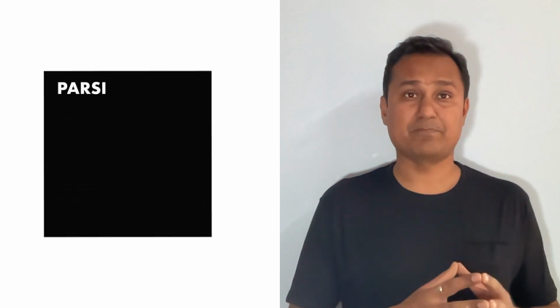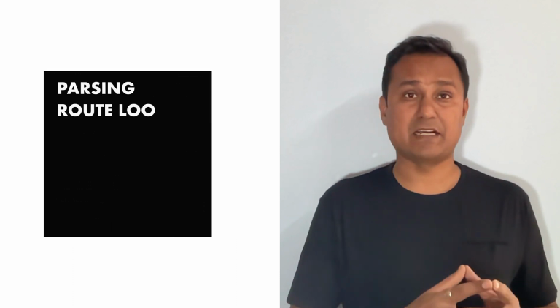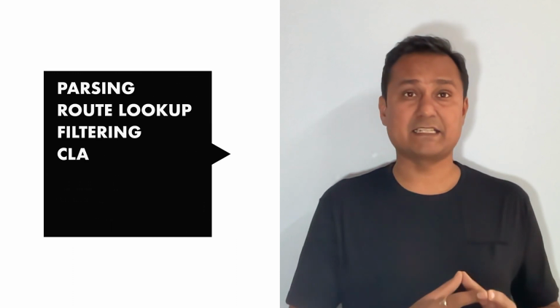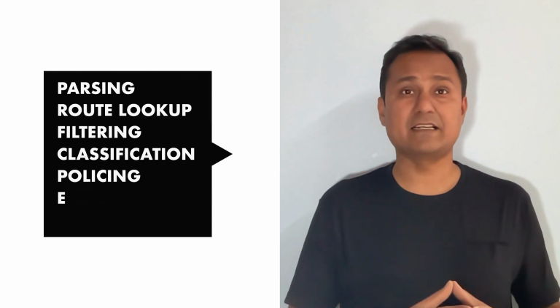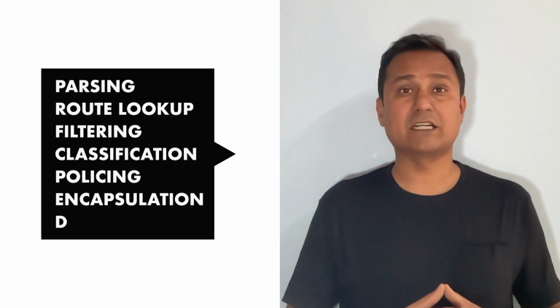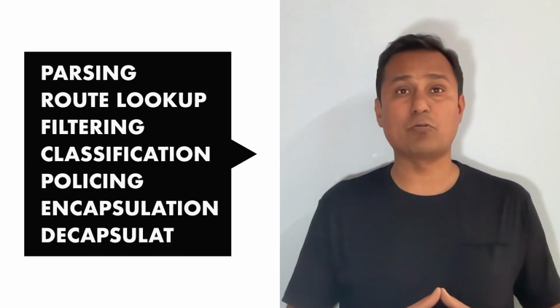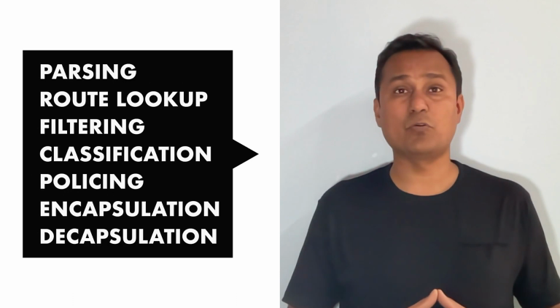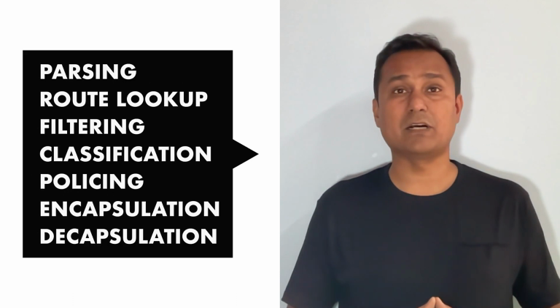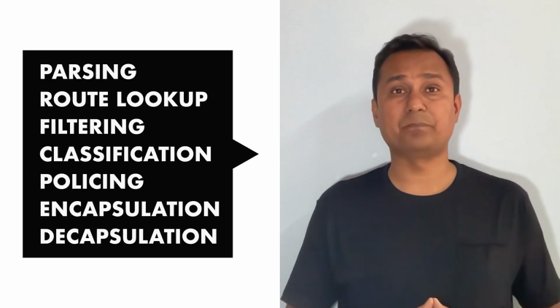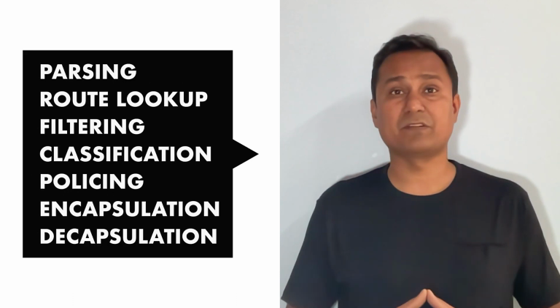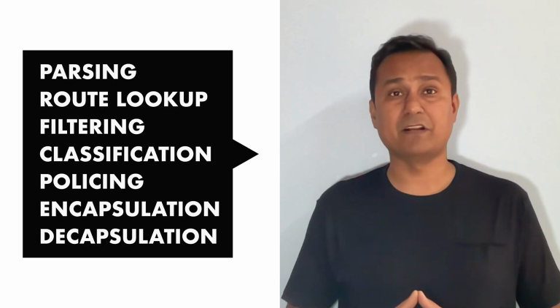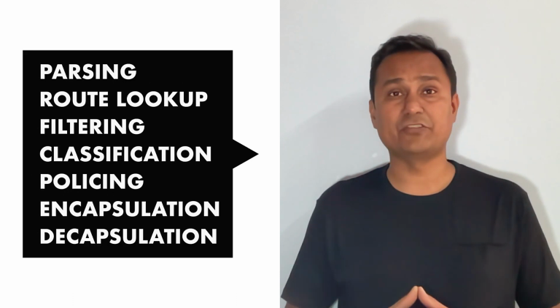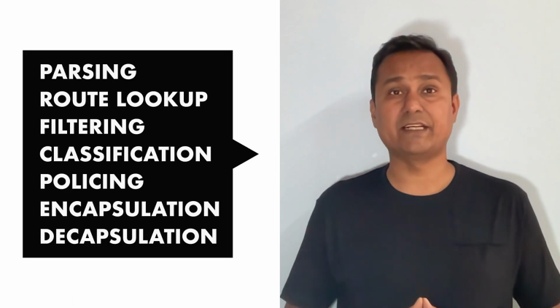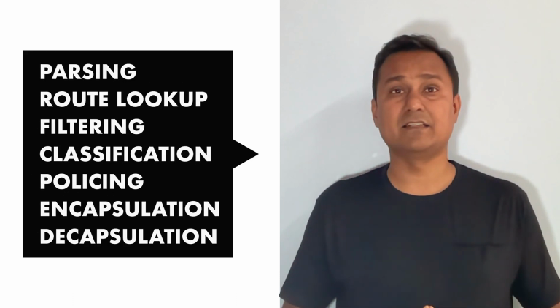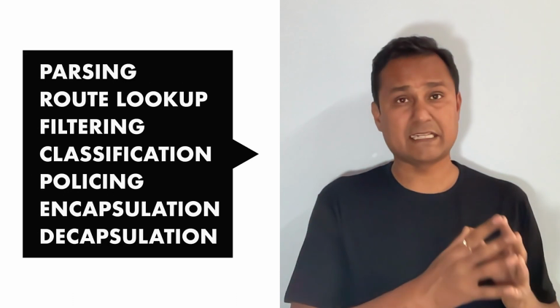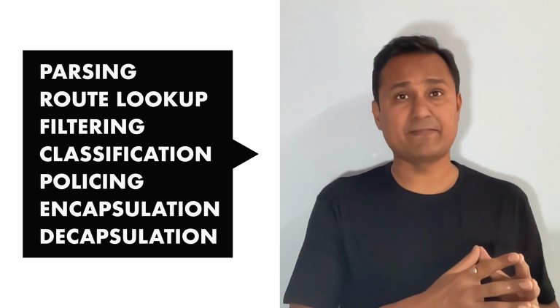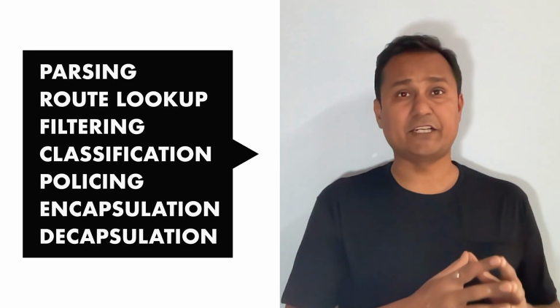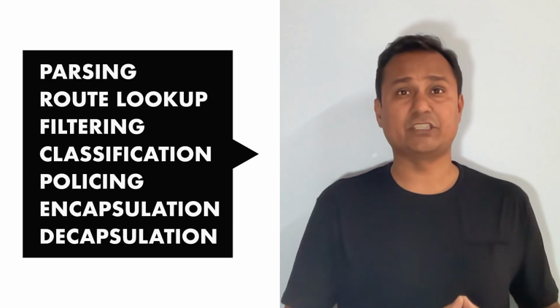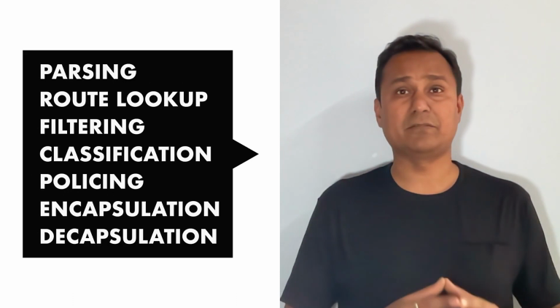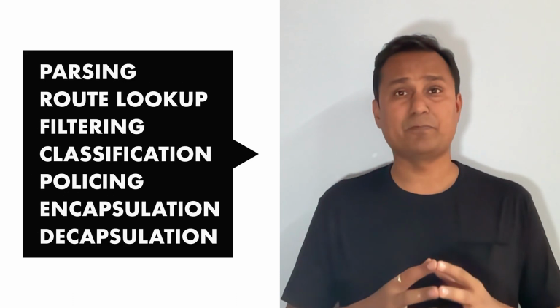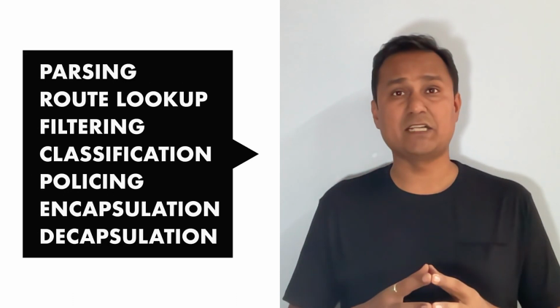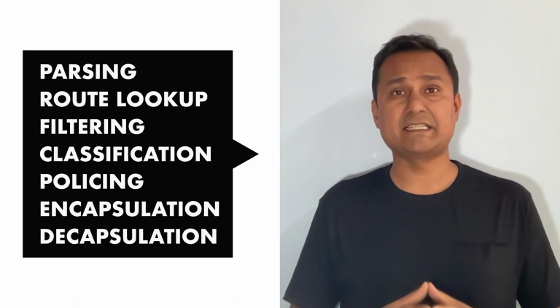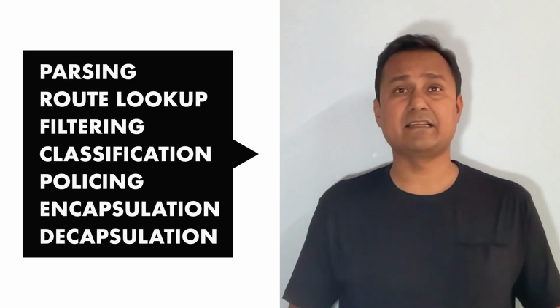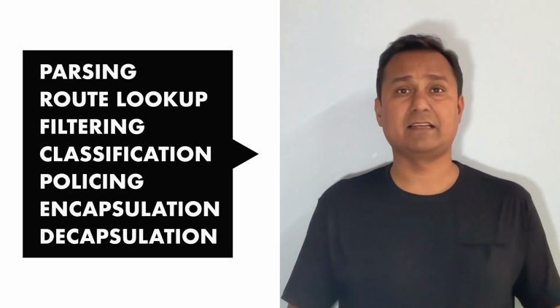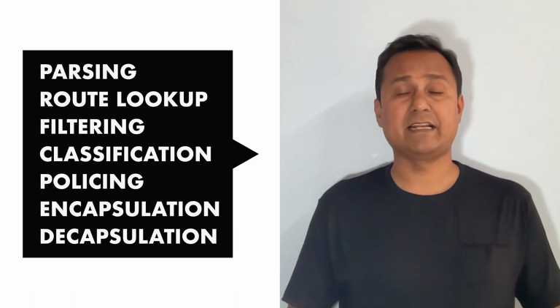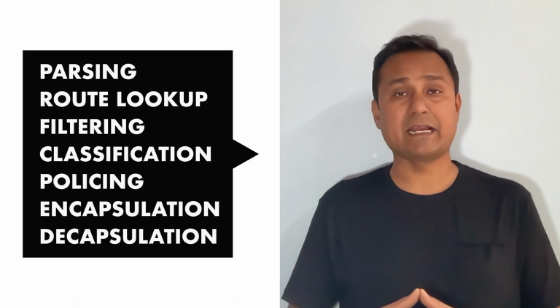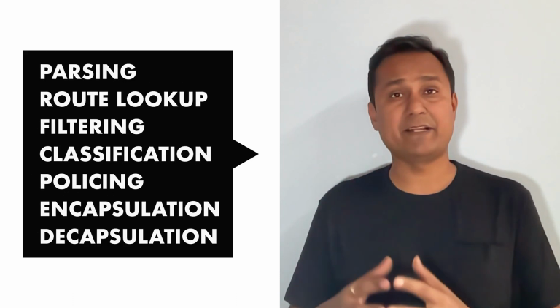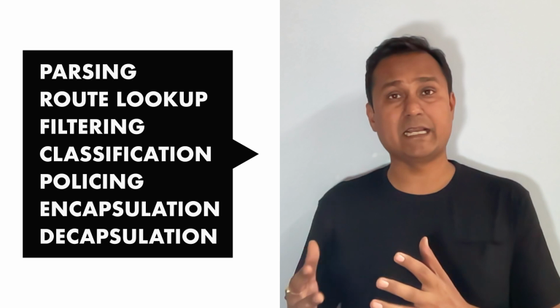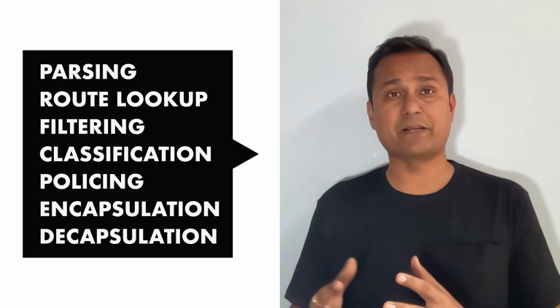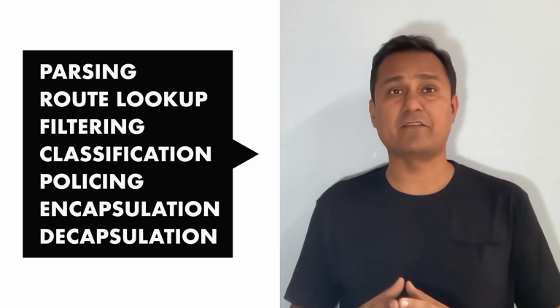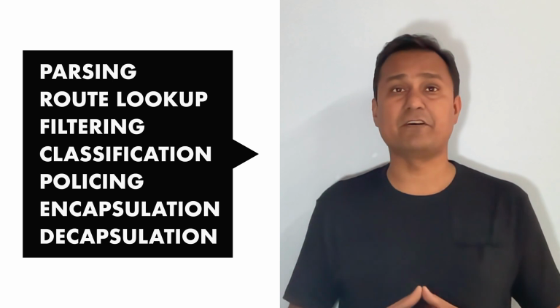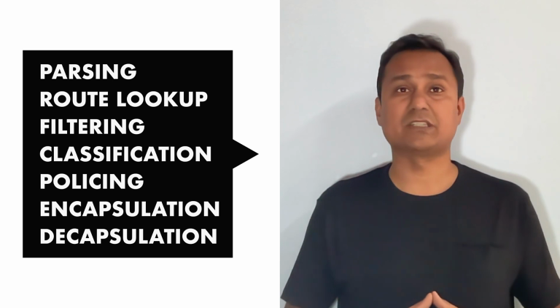The PPEs are responsible for all packet processing functions such as parsing, route lookup, filtering, classification, policing, and encap/decap kind of functions.